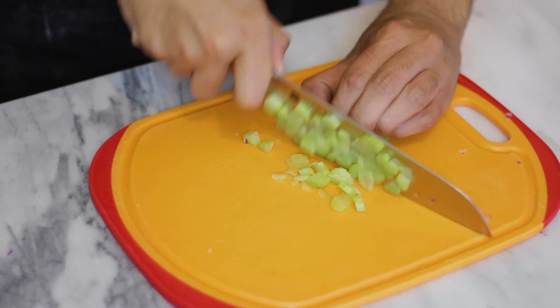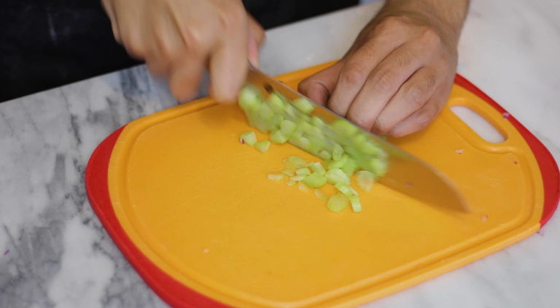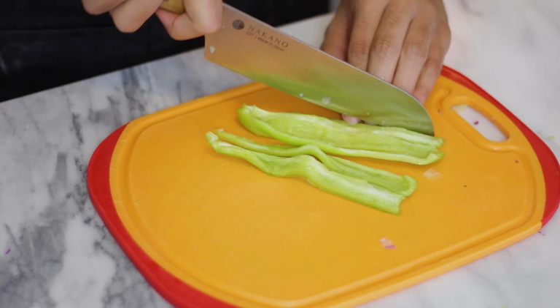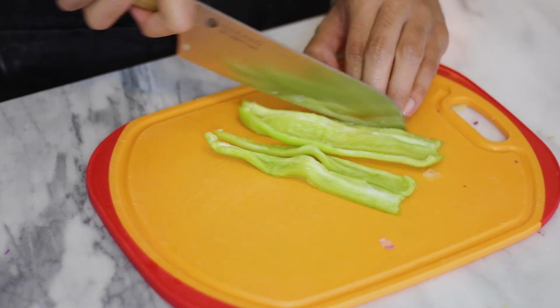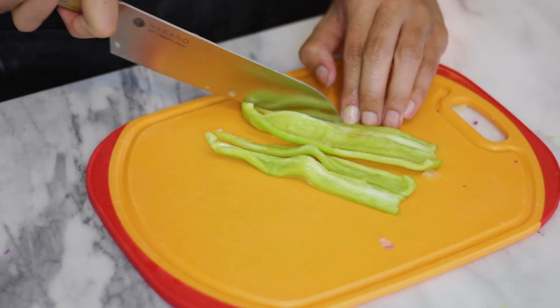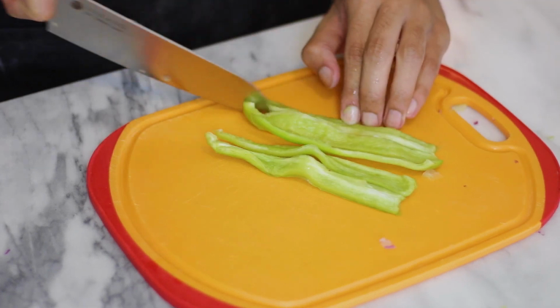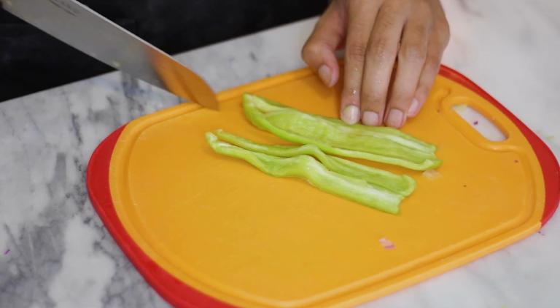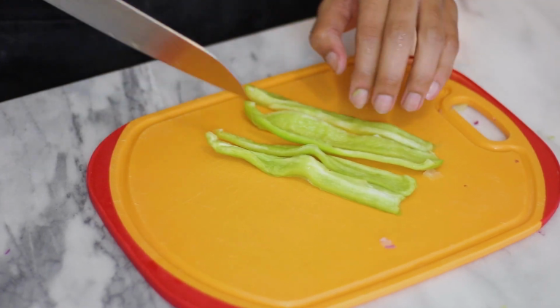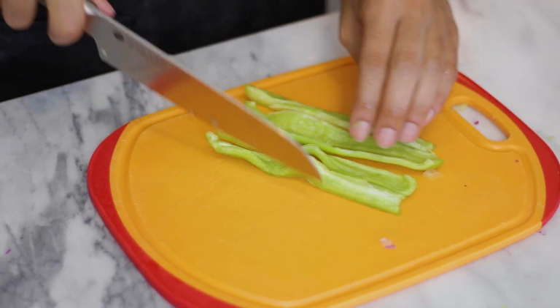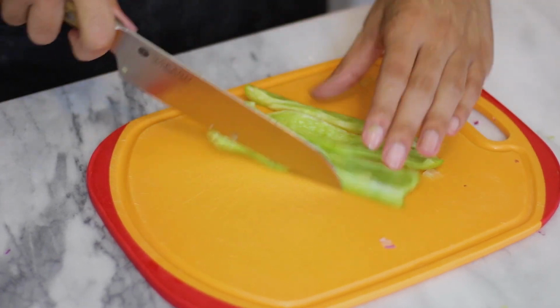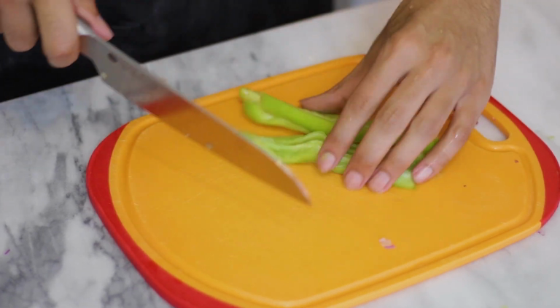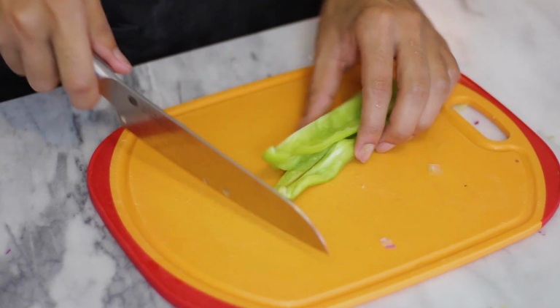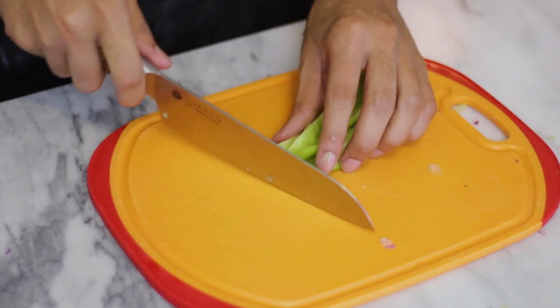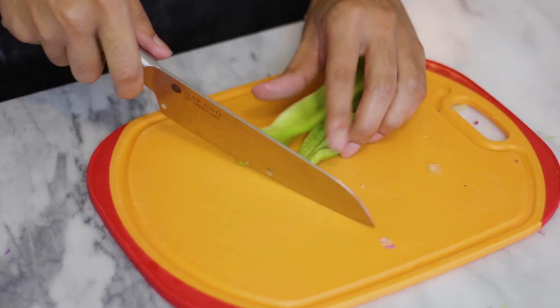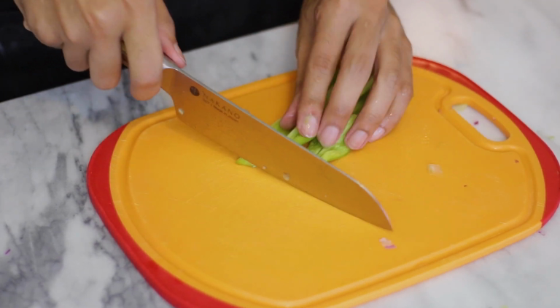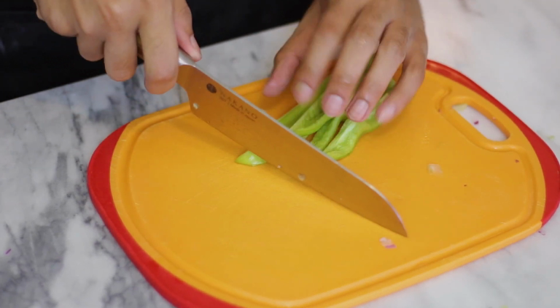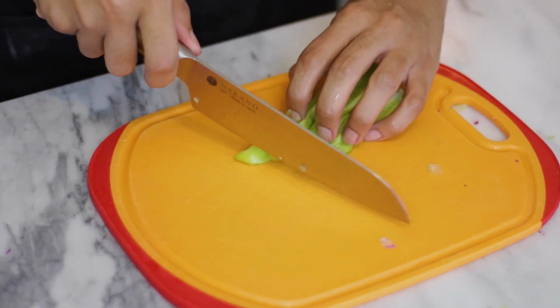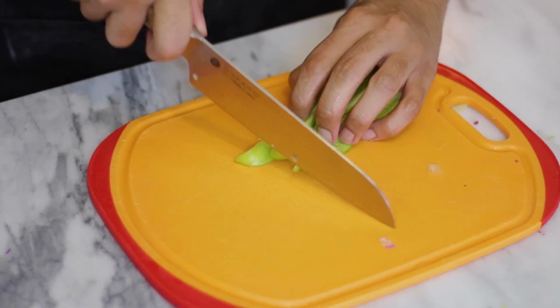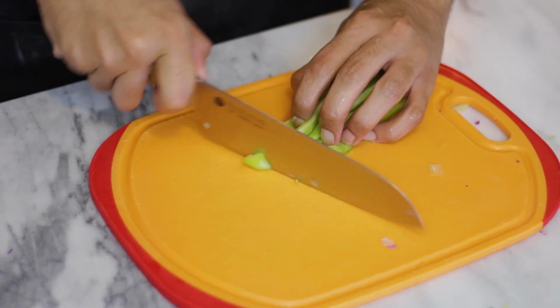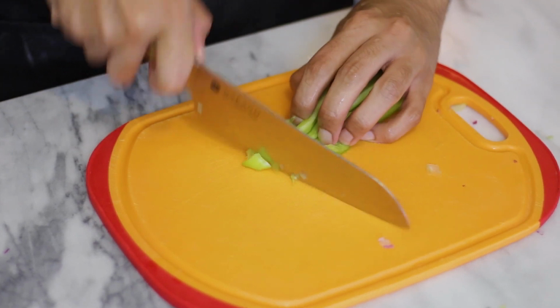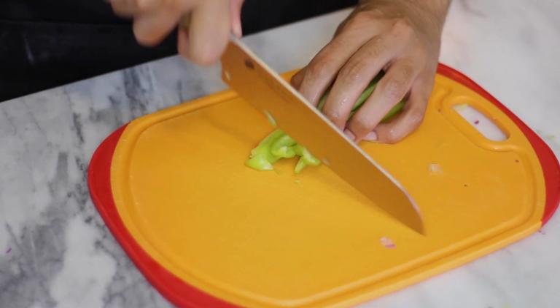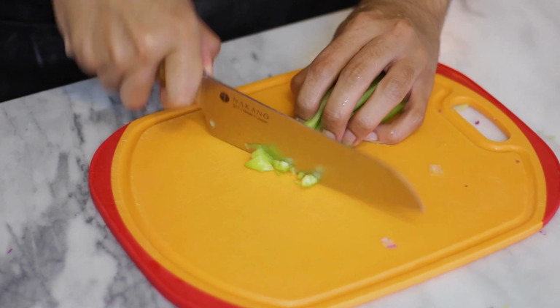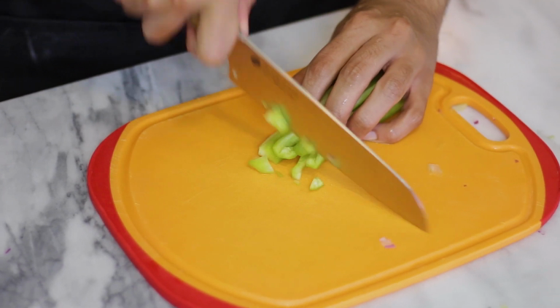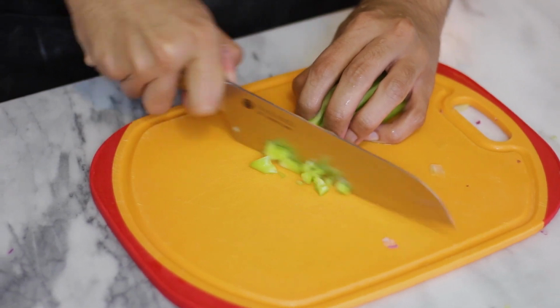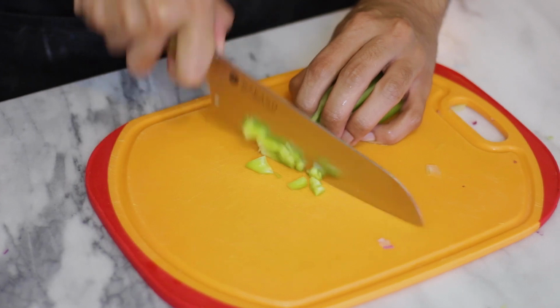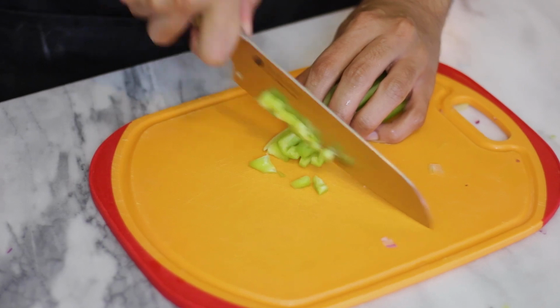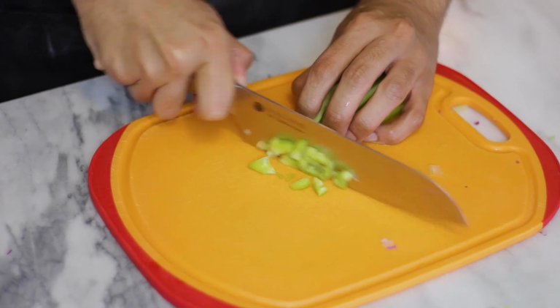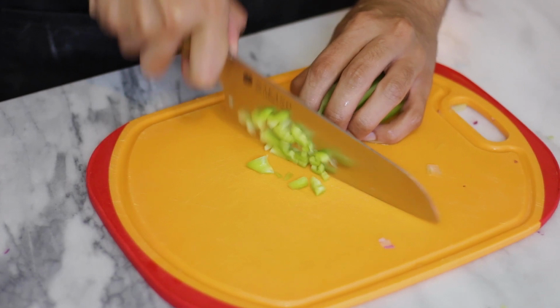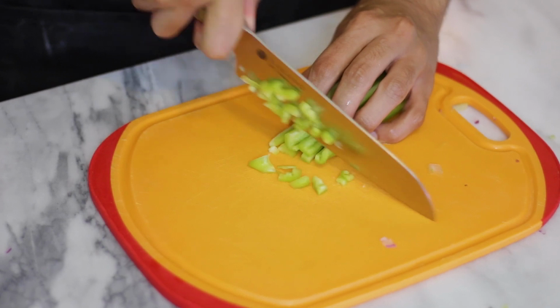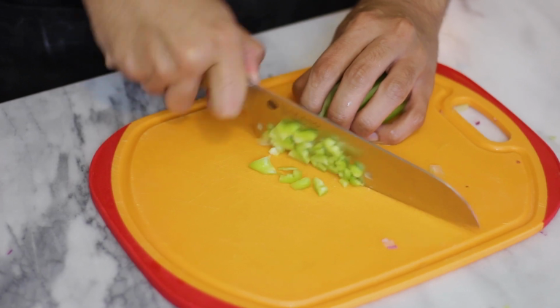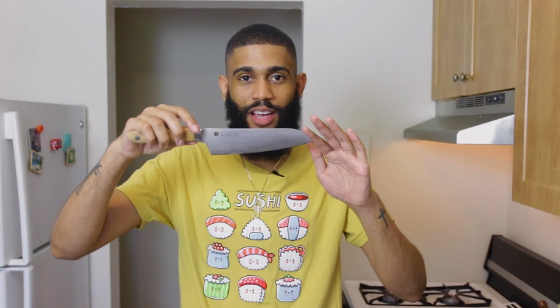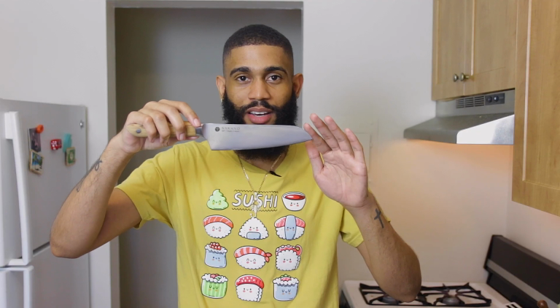I'm just gonna chop the onion very well. I'm also gonna use some celery that I'm going to chop very well. I'm also going to be using some cubanelle peppers — you can also use bell peppers instead.